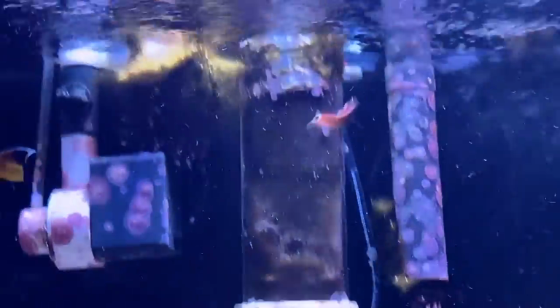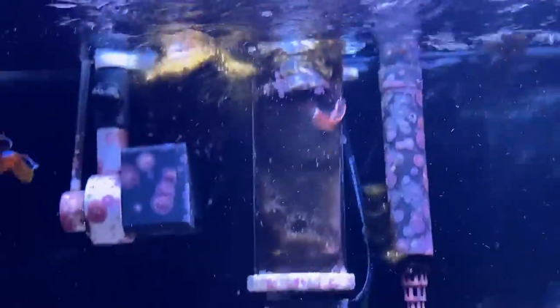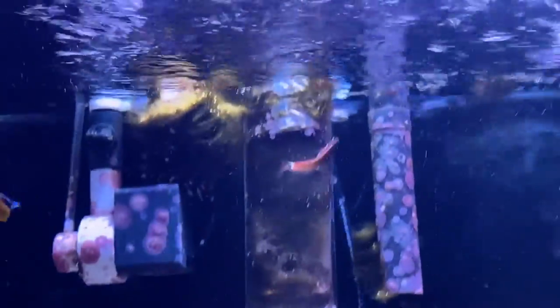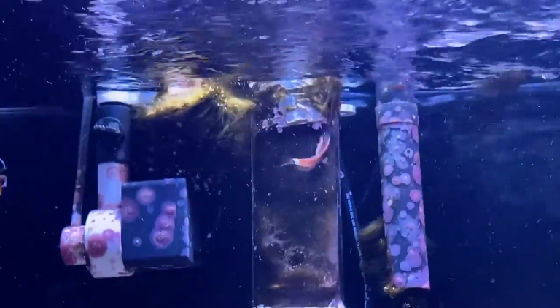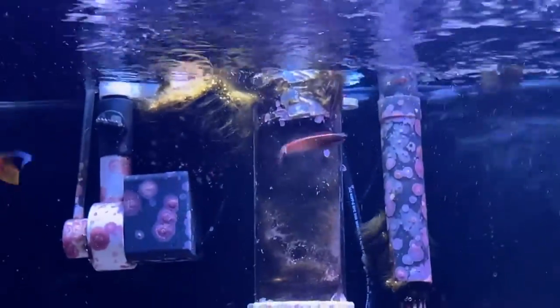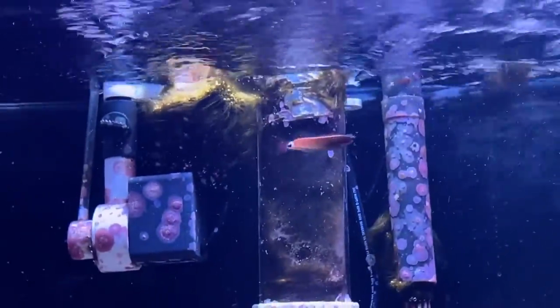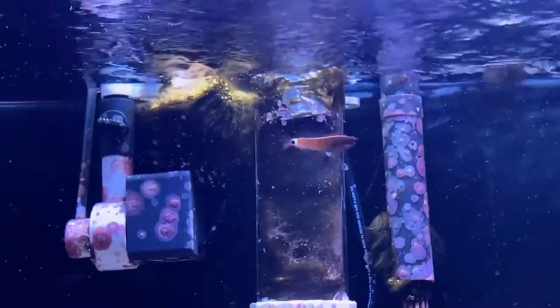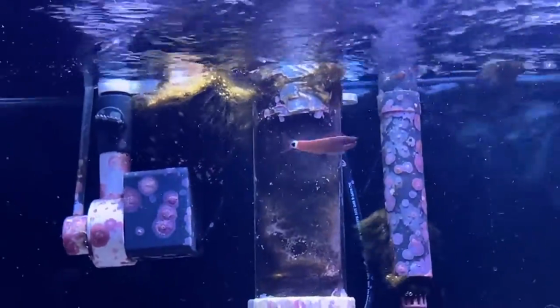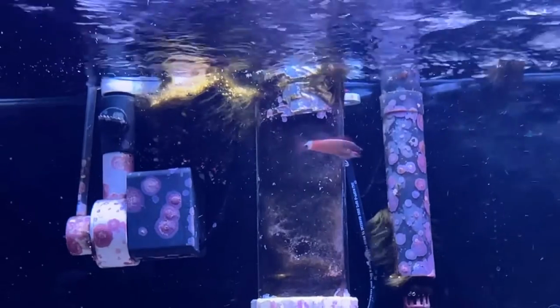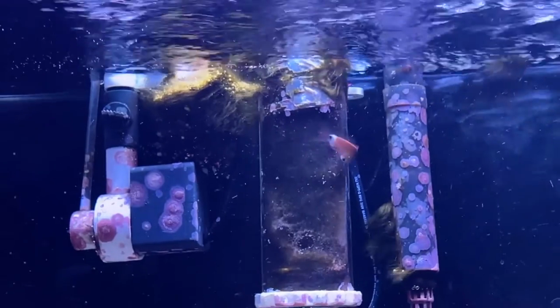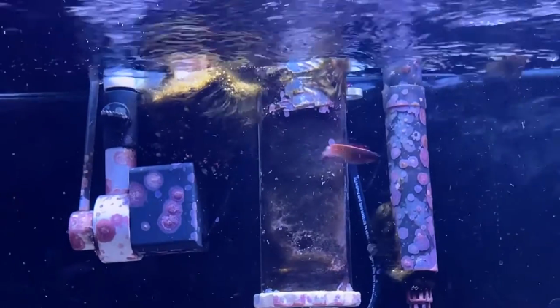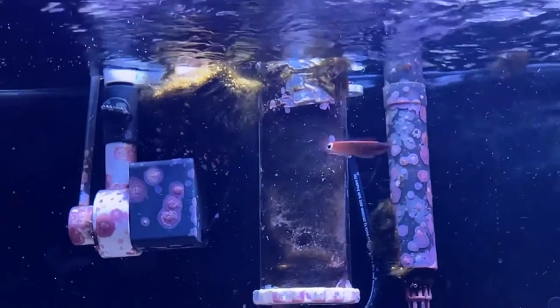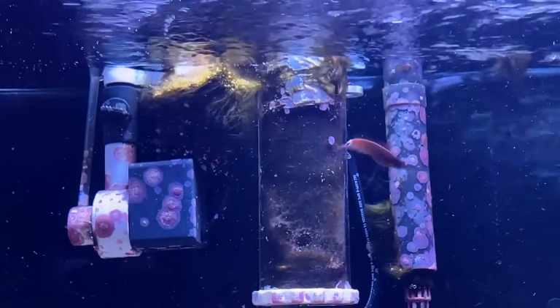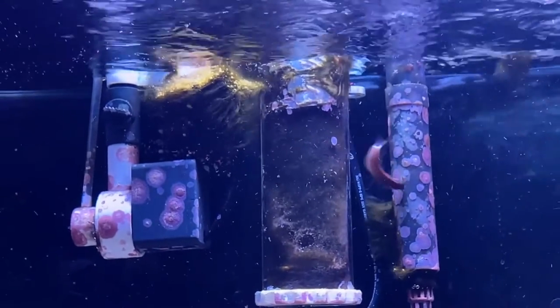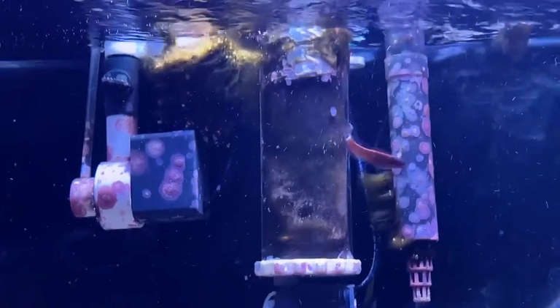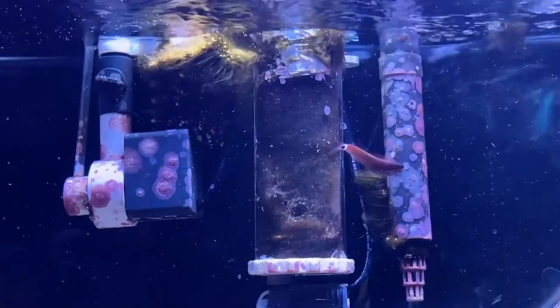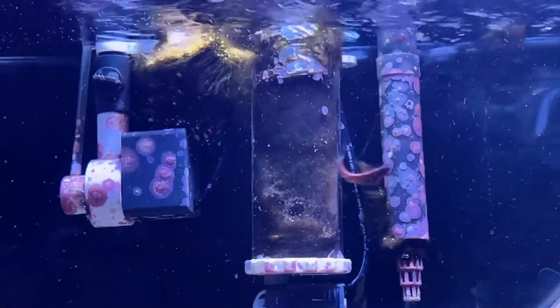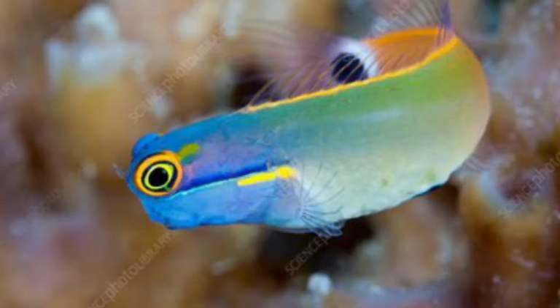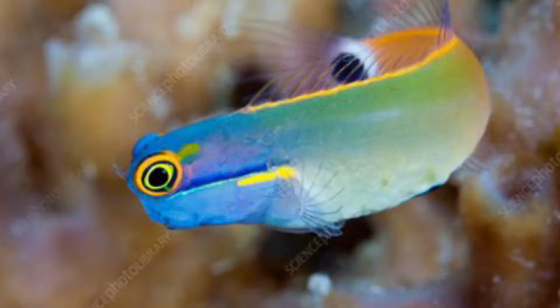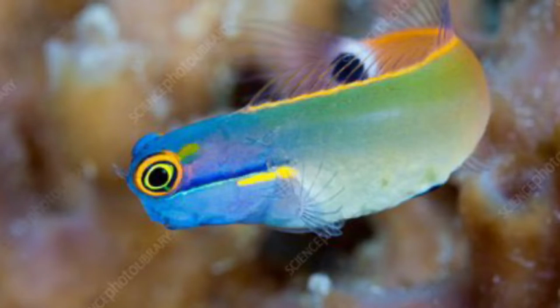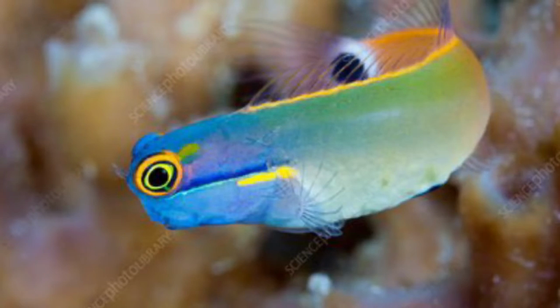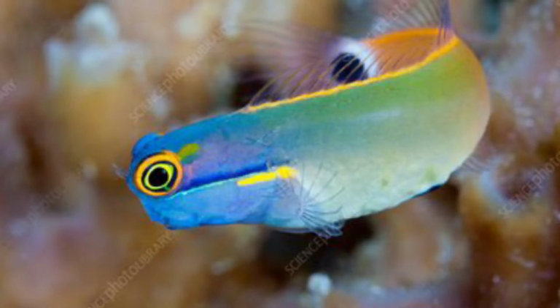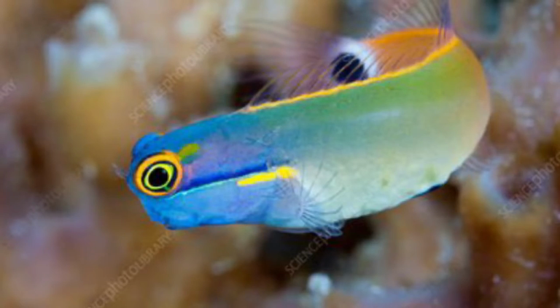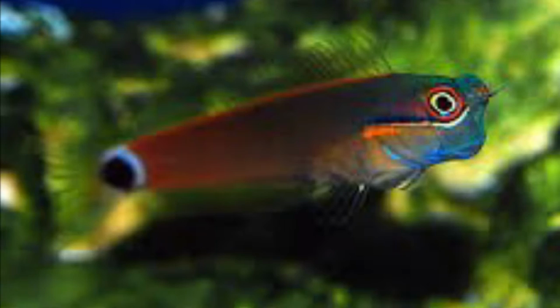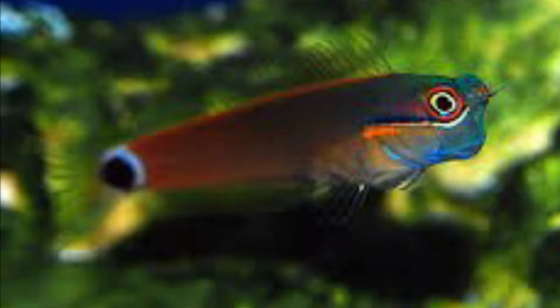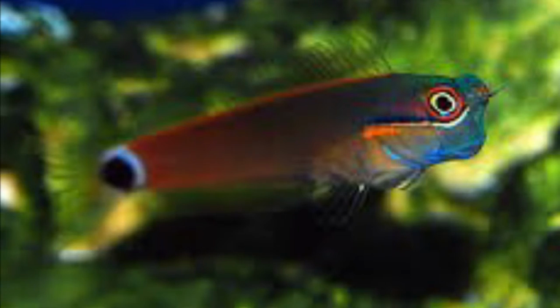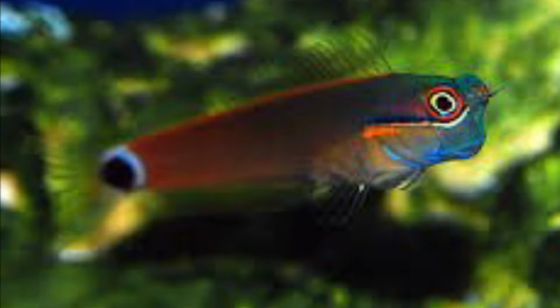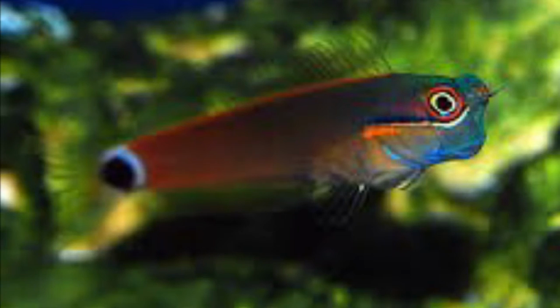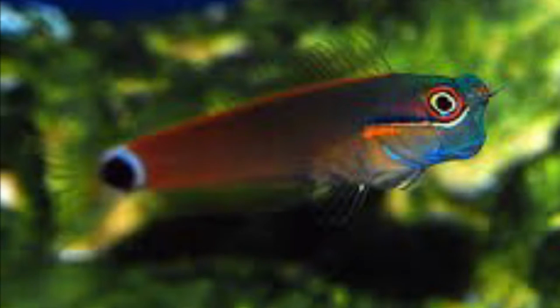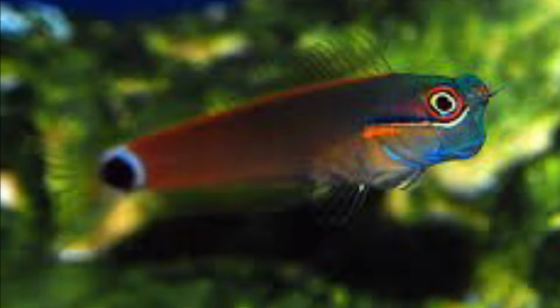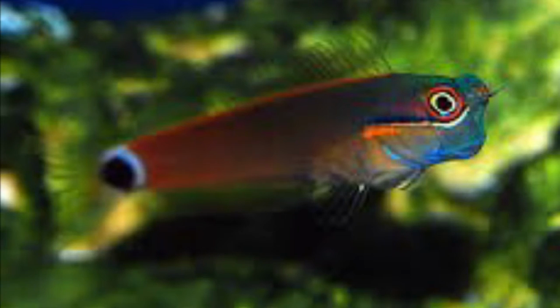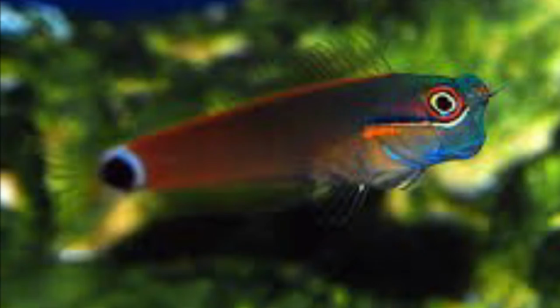Don't be deceived by pictures of it online. You've probably seen something like this, but in reality you'll see something like this at the fish store.